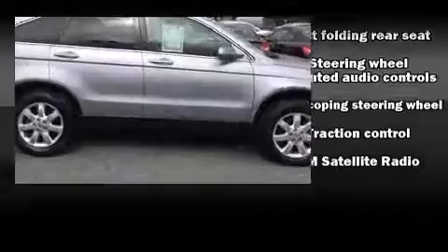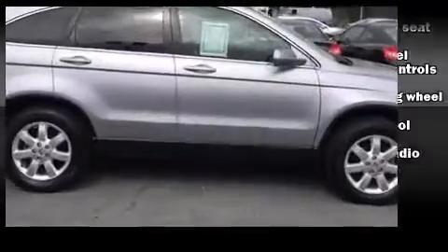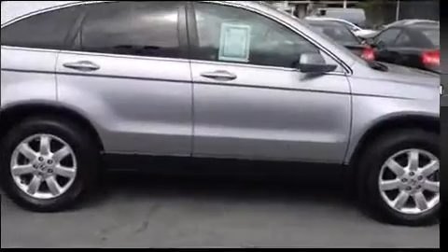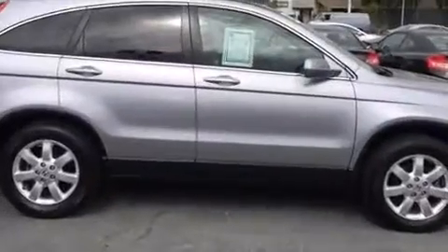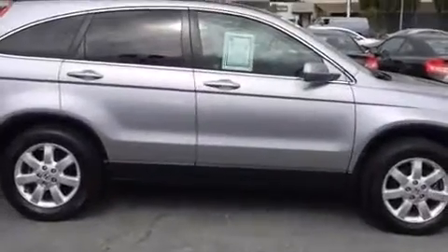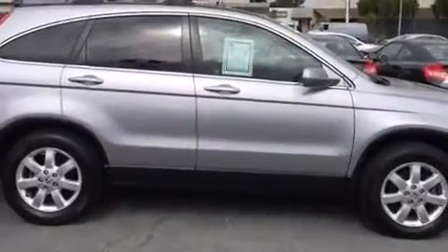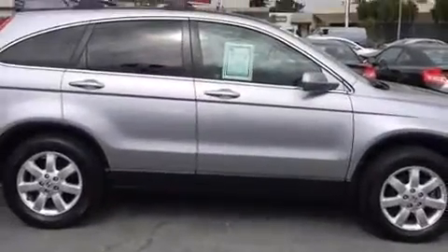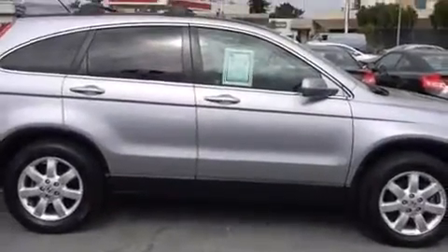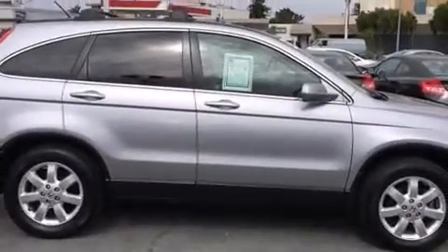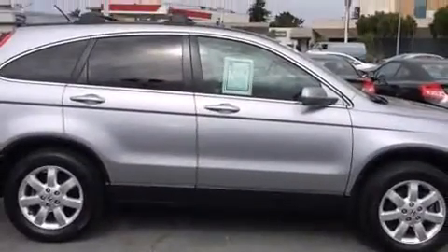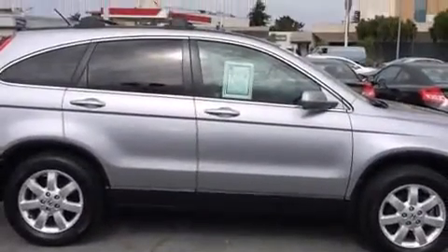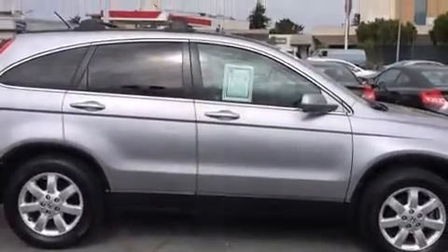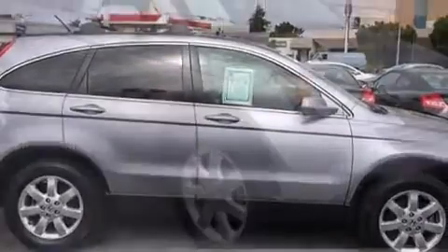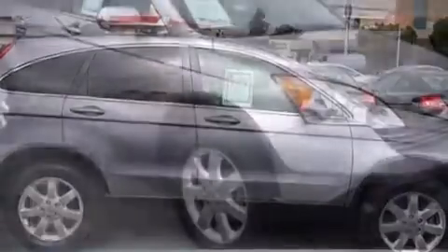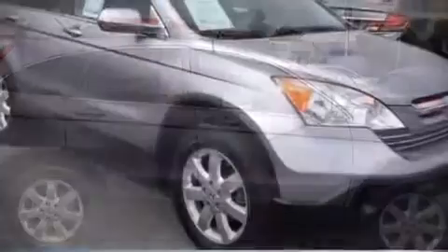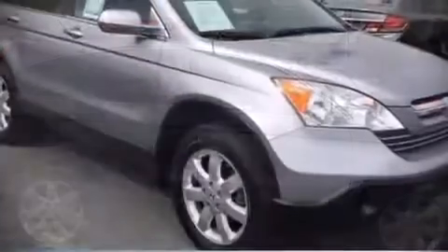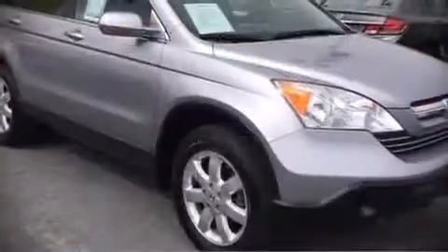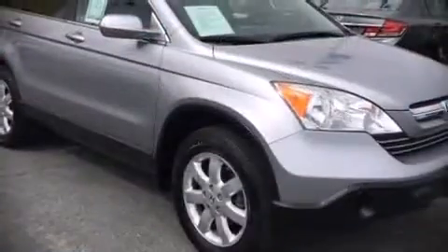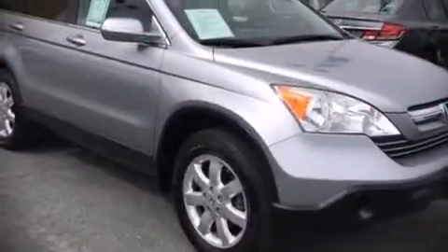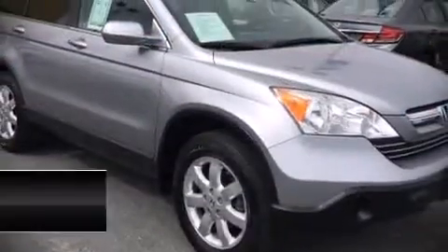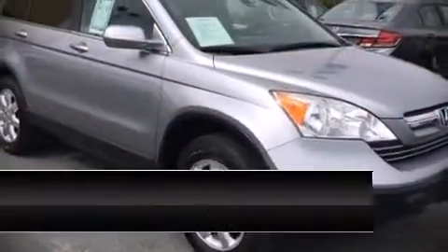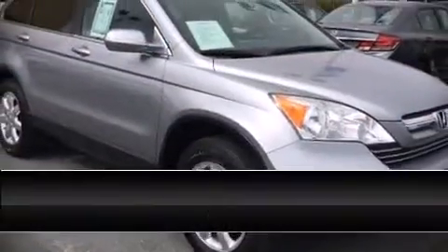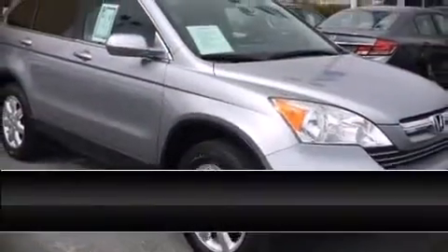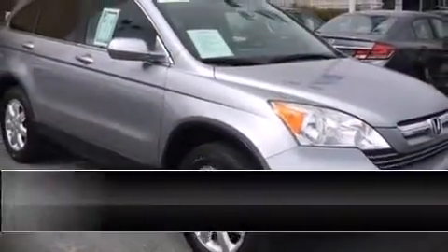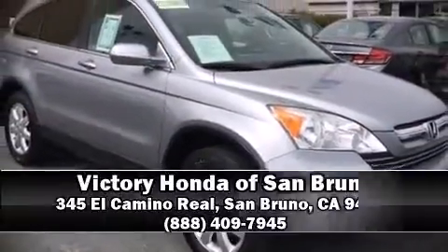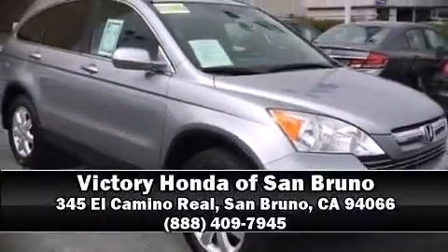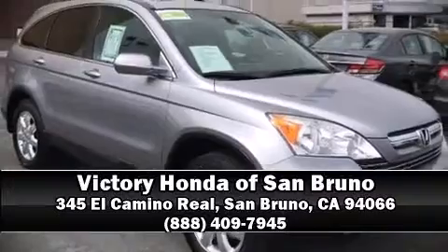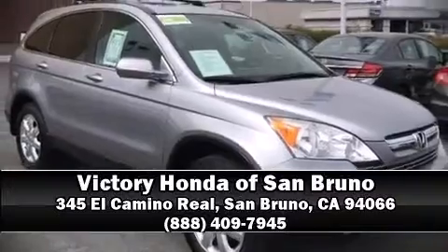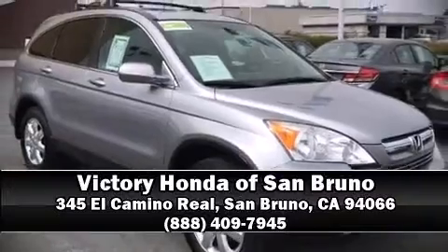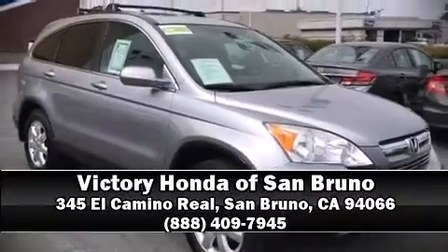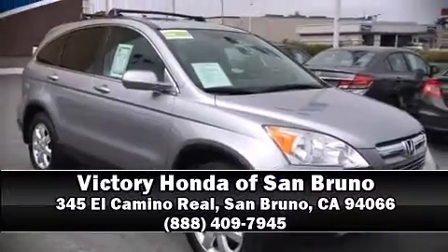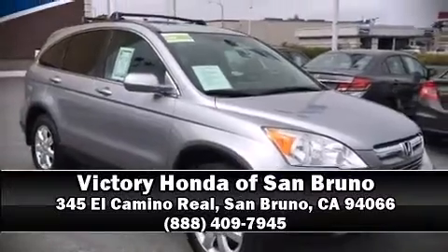Our sales staff will help you find the vehicle that you've been searching for. Come on in and take a test drive.